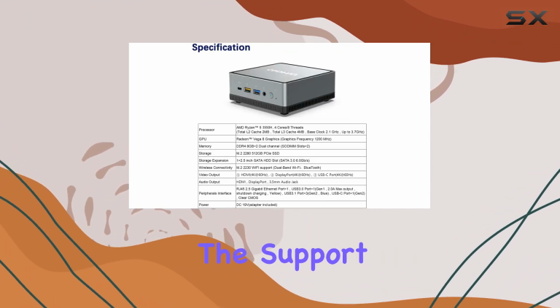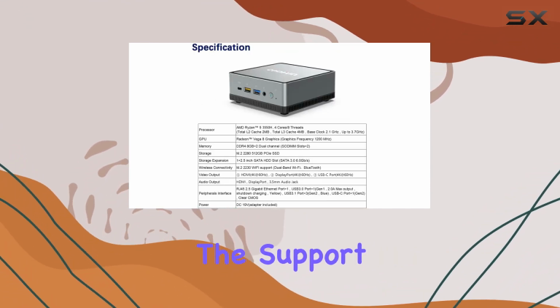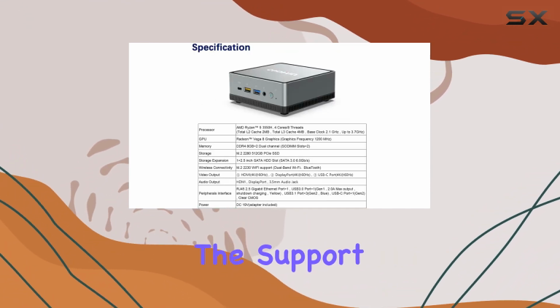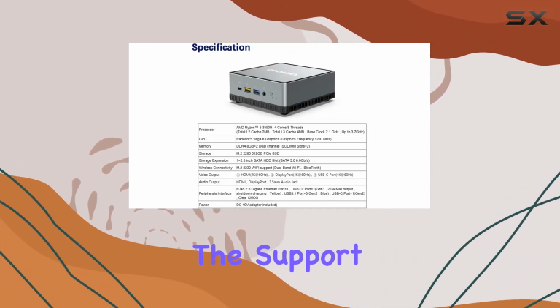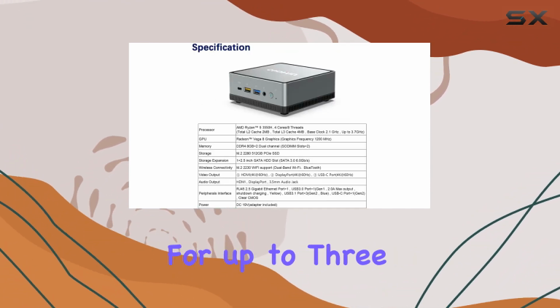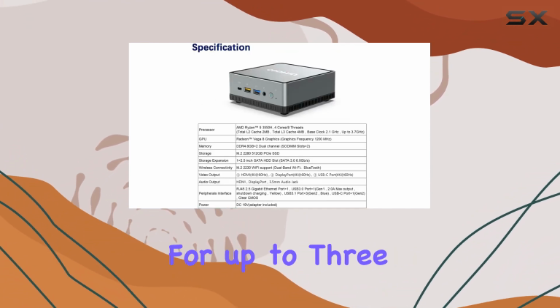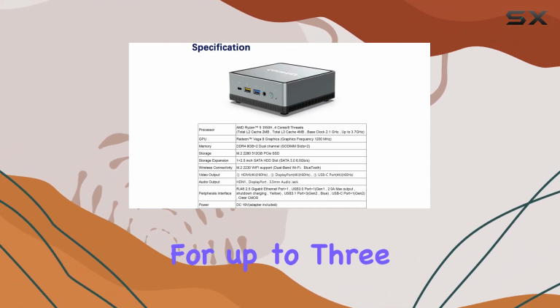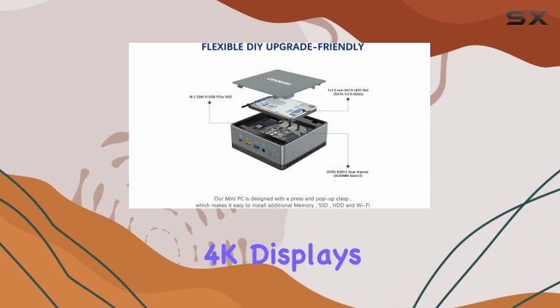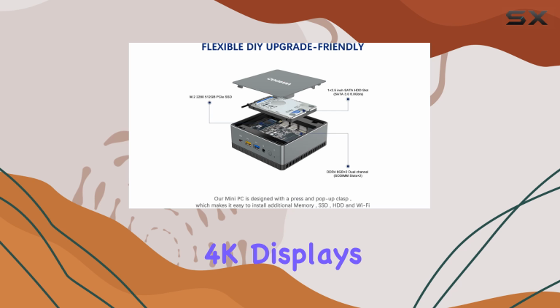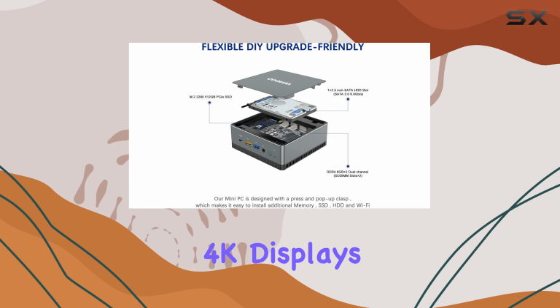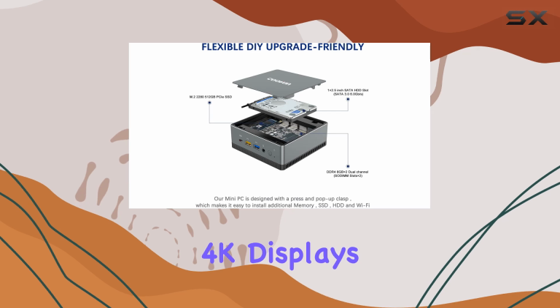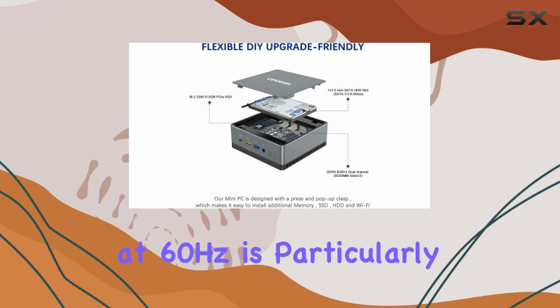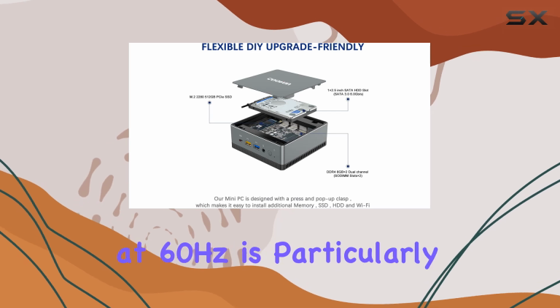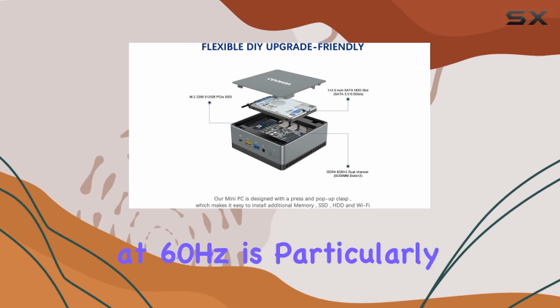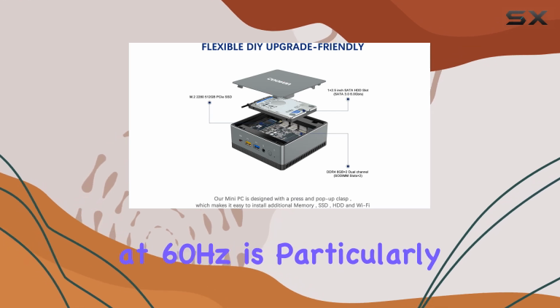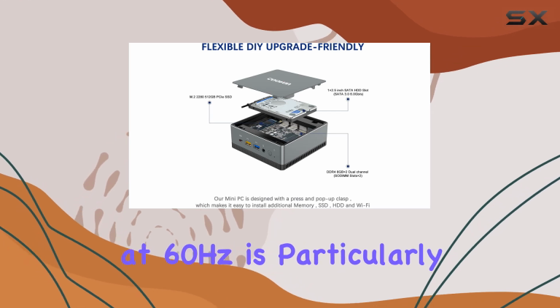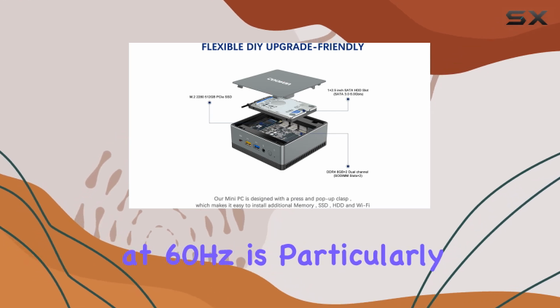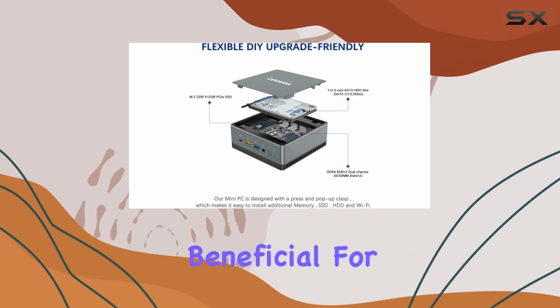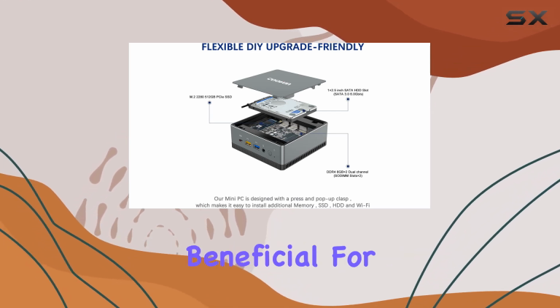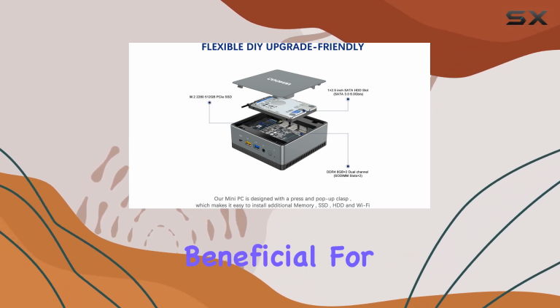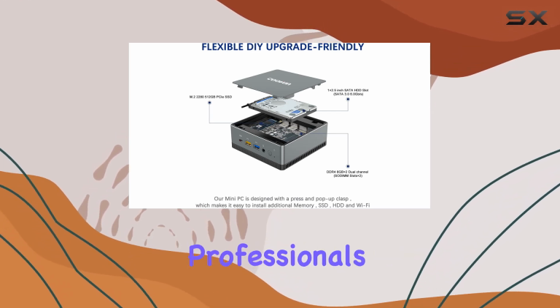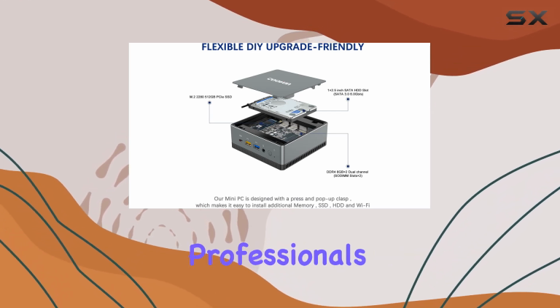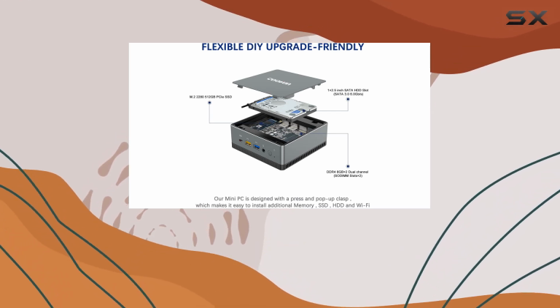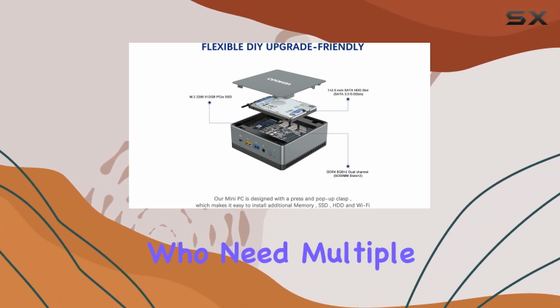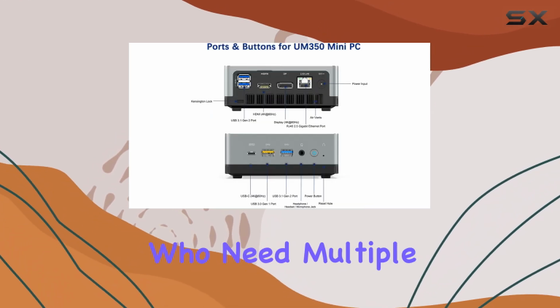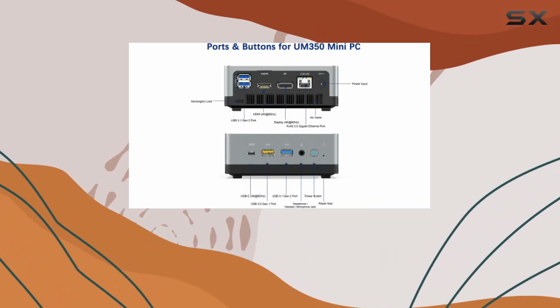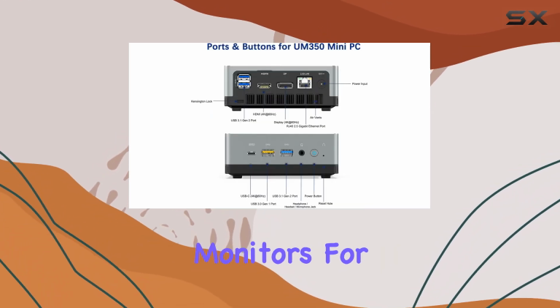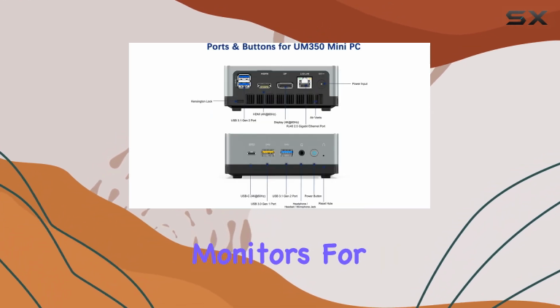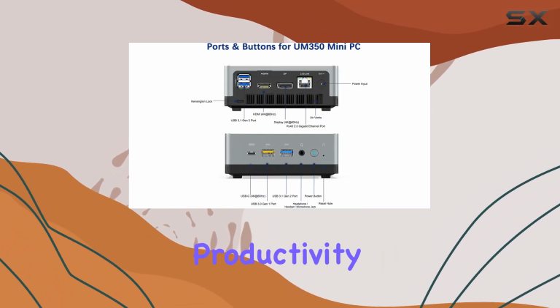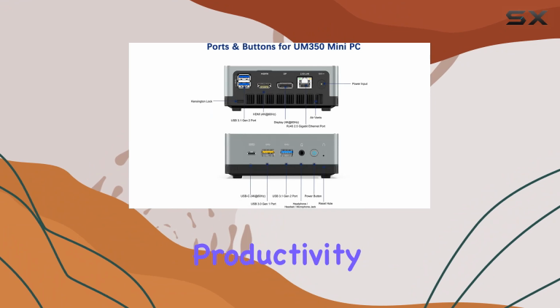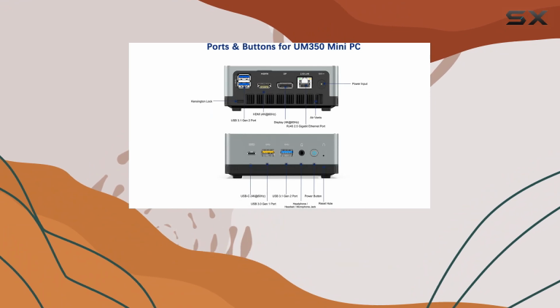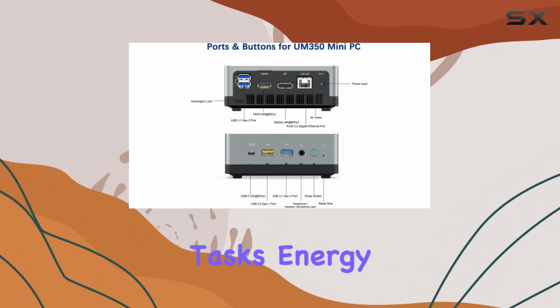The support for up to three 4K displays at 60Hz is particularly beneficial for professionals who need multiple monitors for productivity tasks.